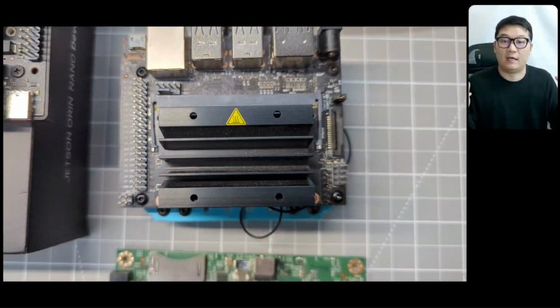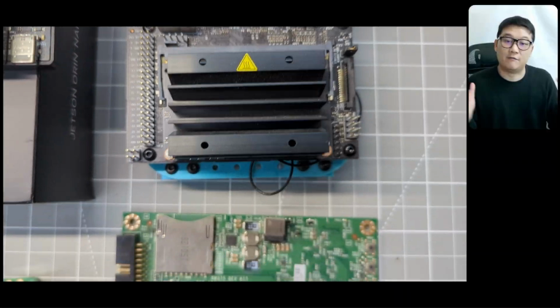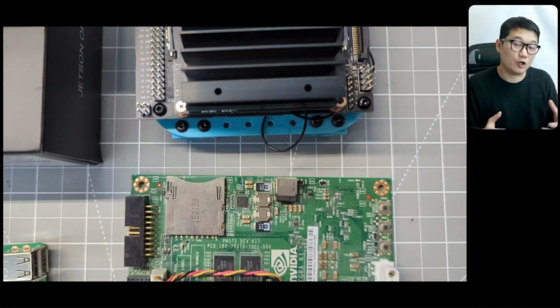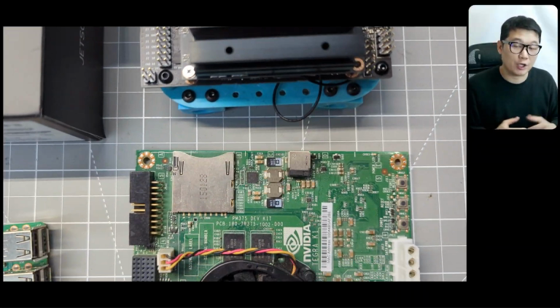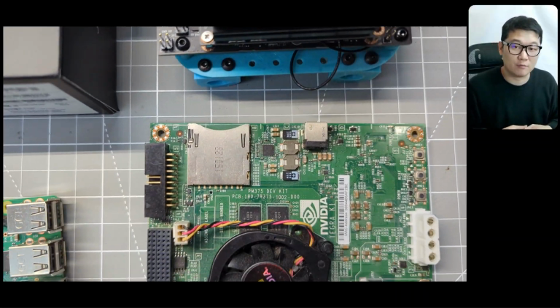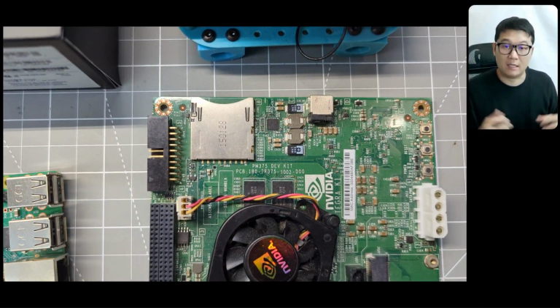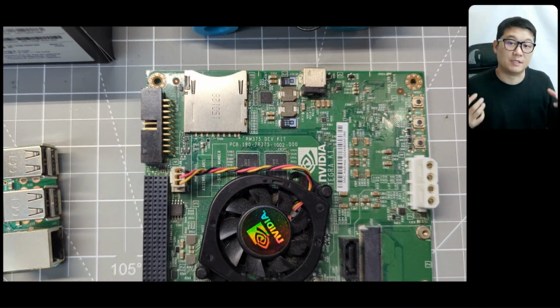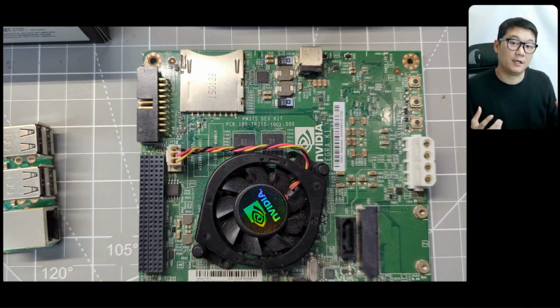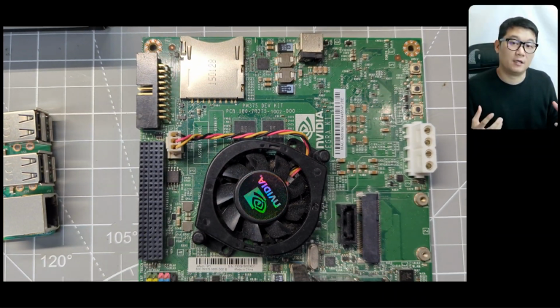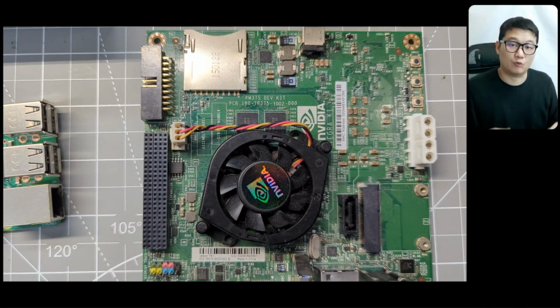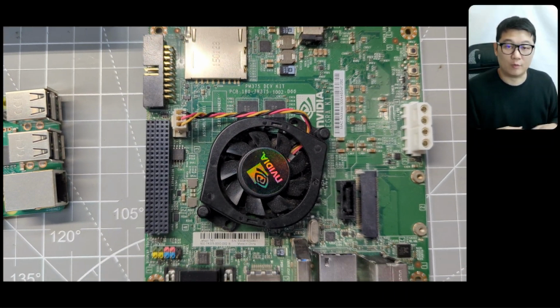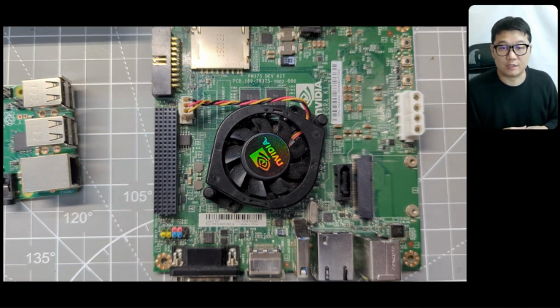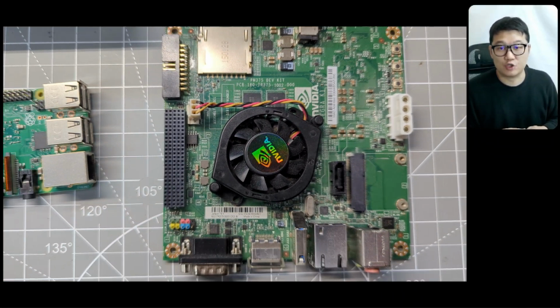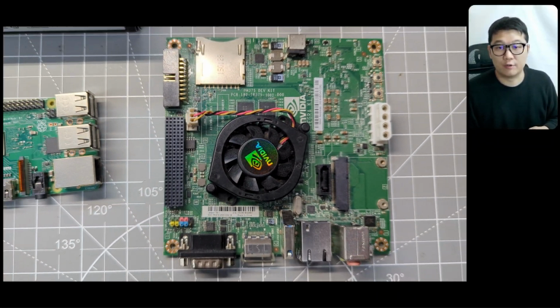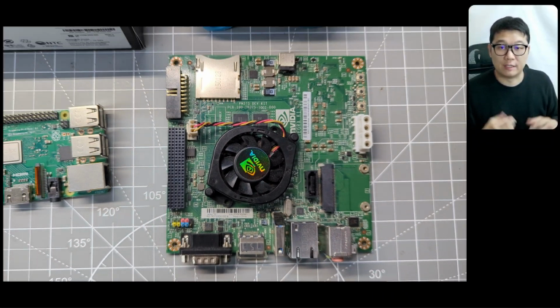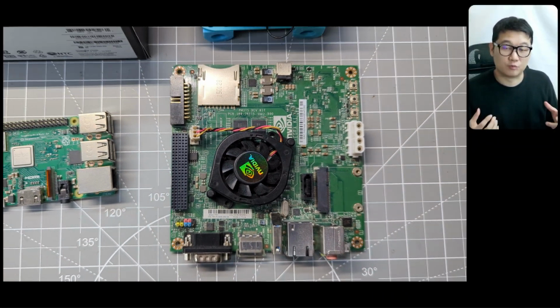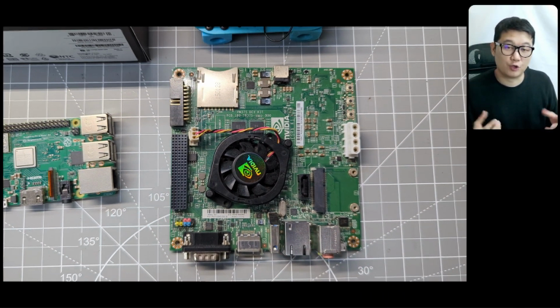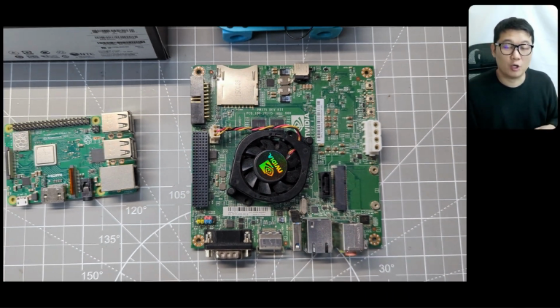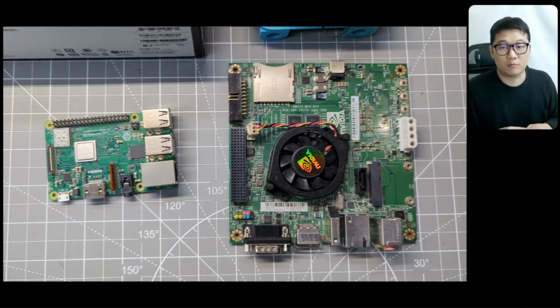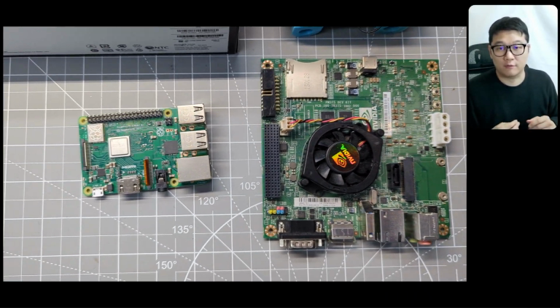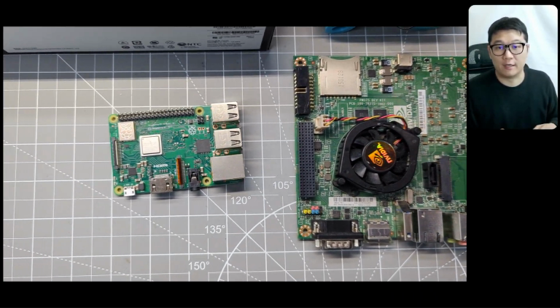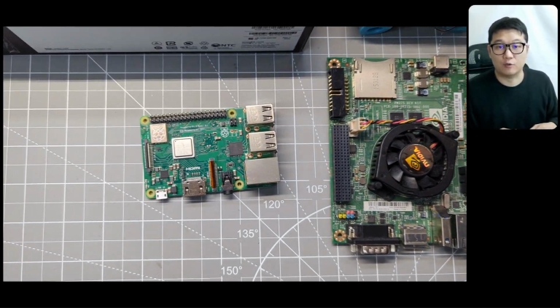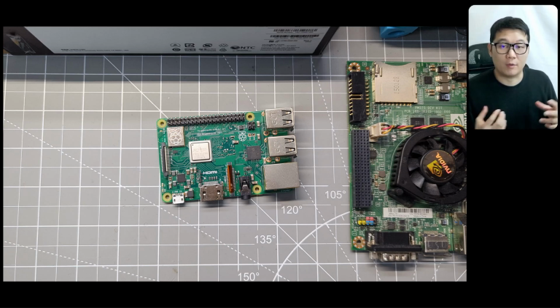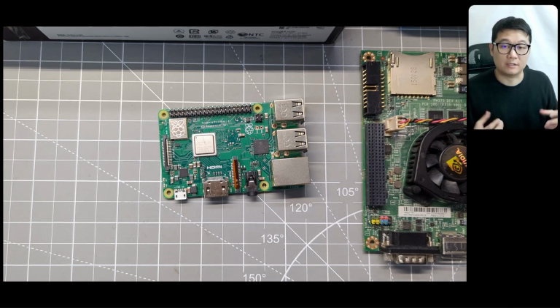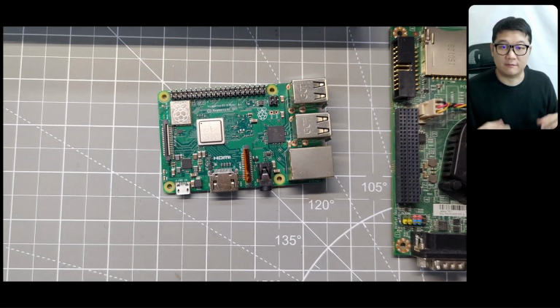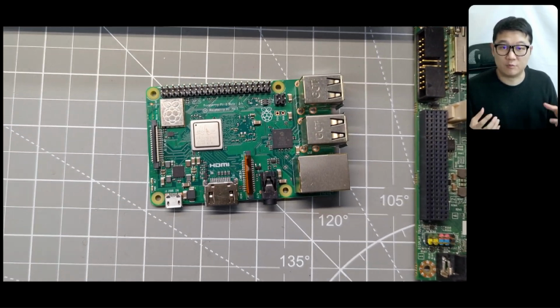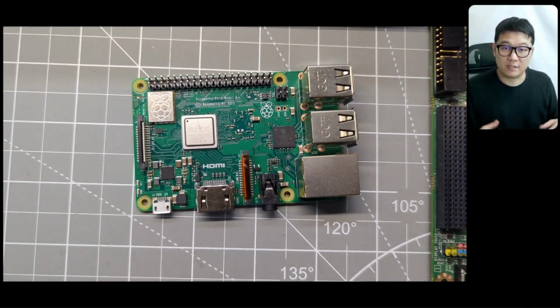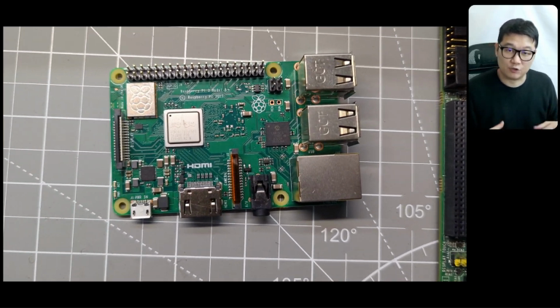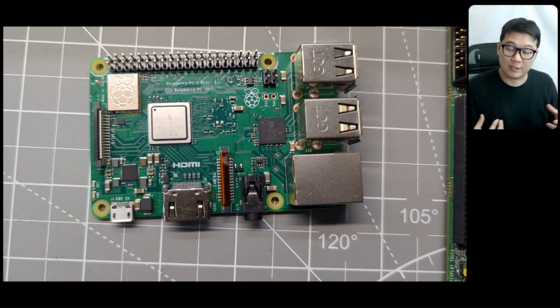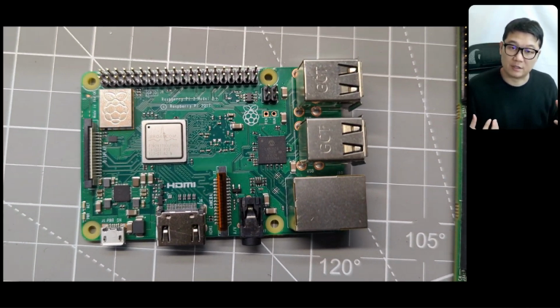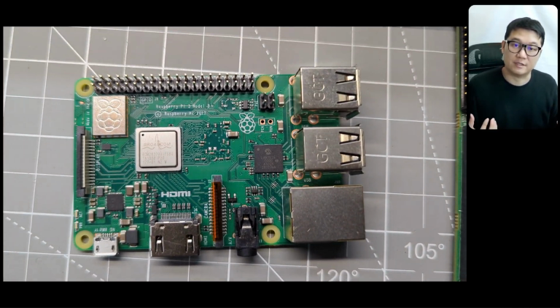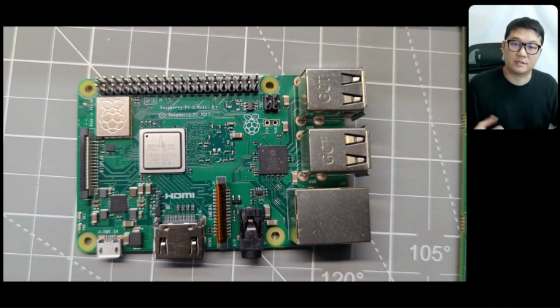If you're new here, my name is Elliot. I'm a robotics engineer and entrepreneur providing robotics development and training services.